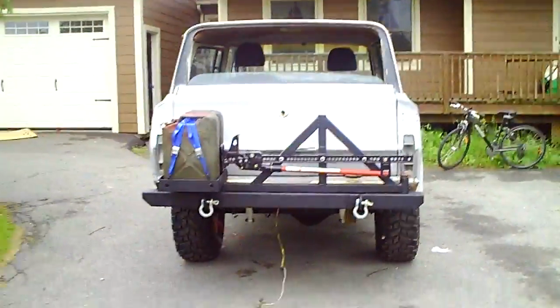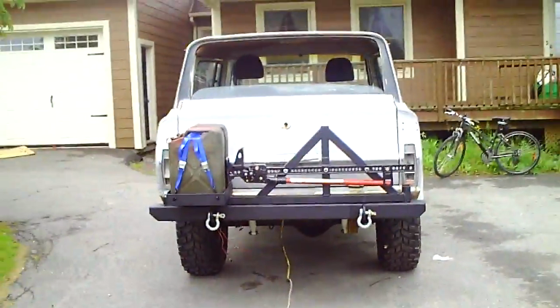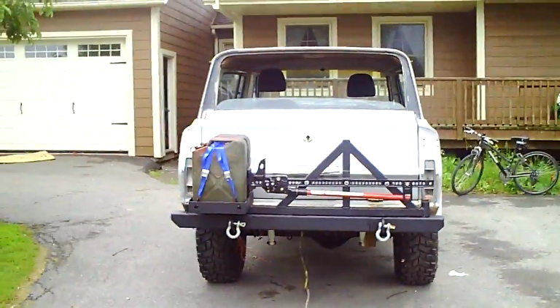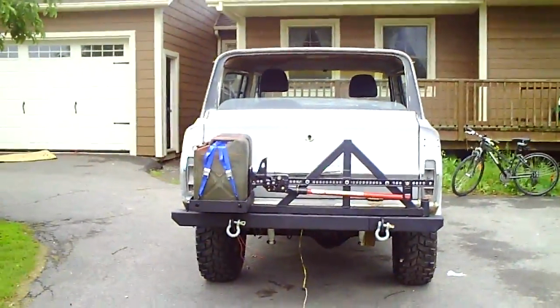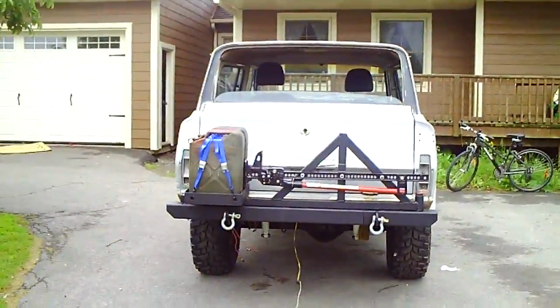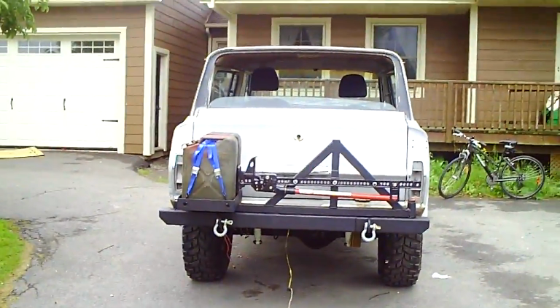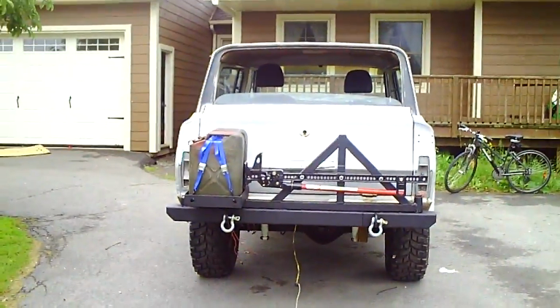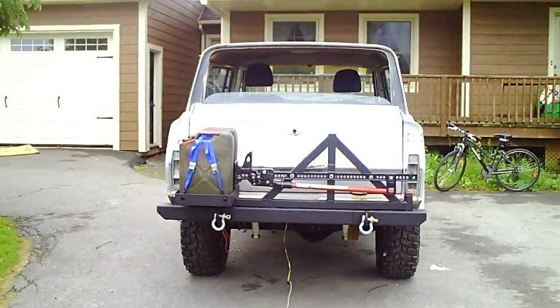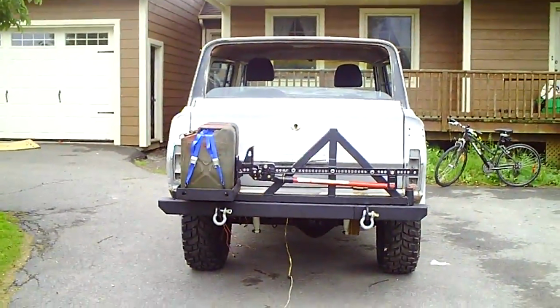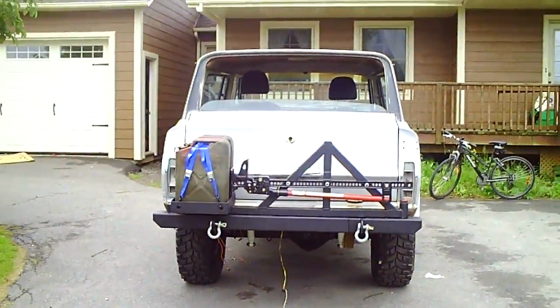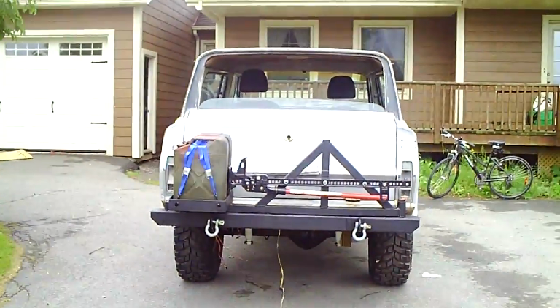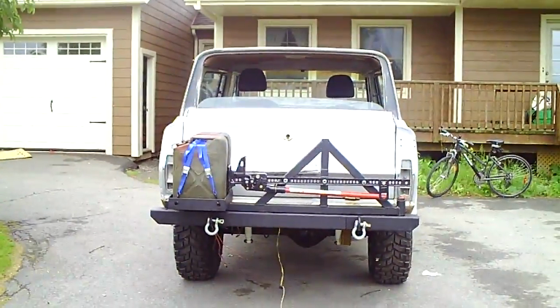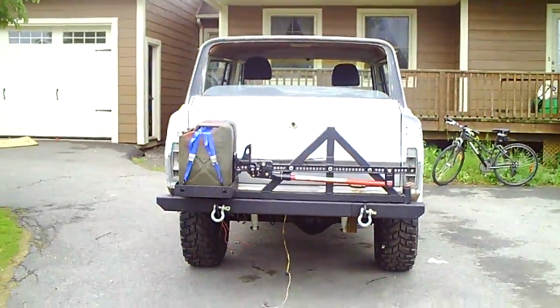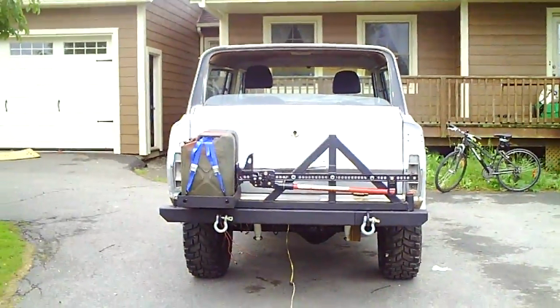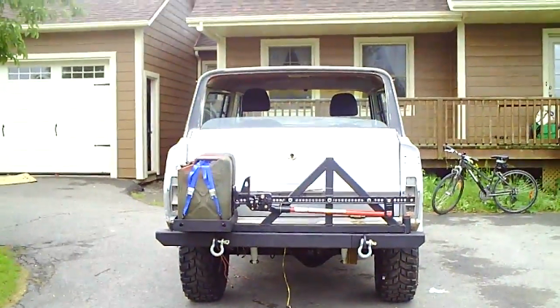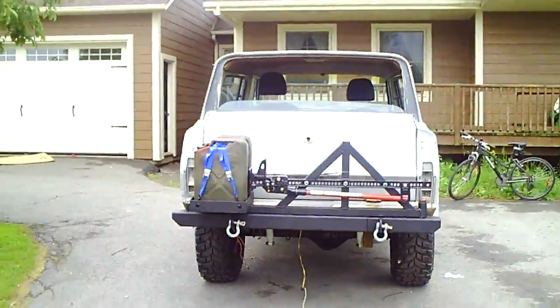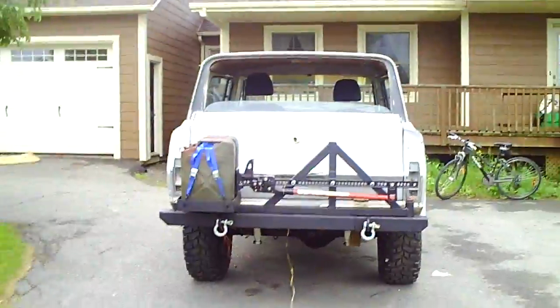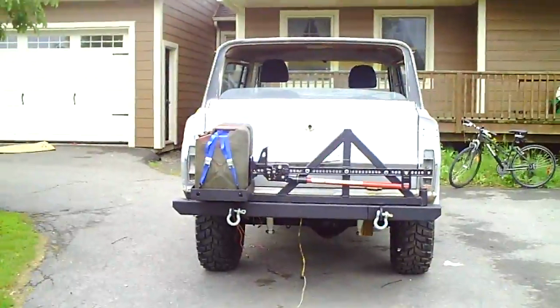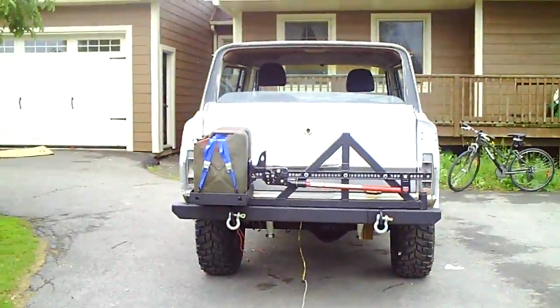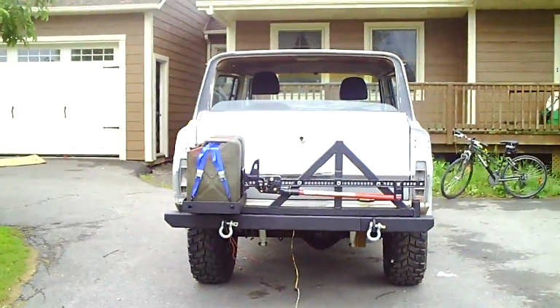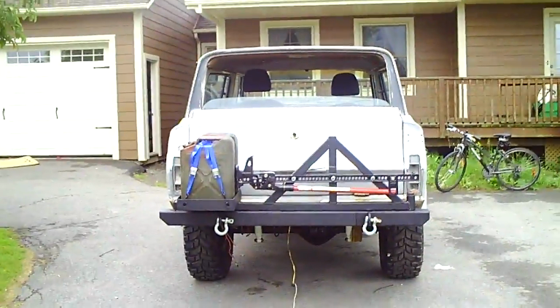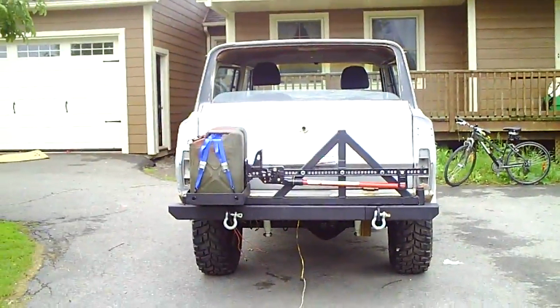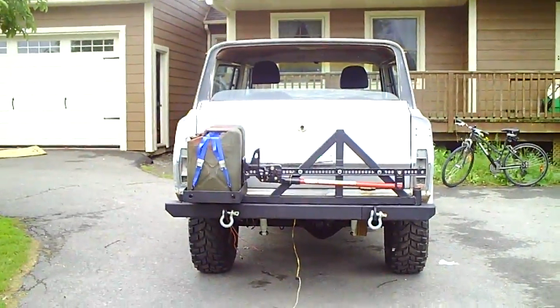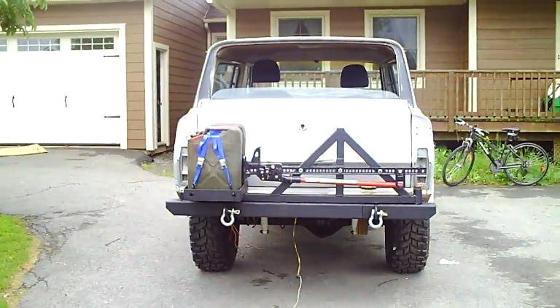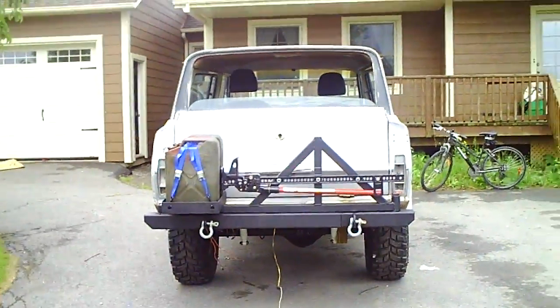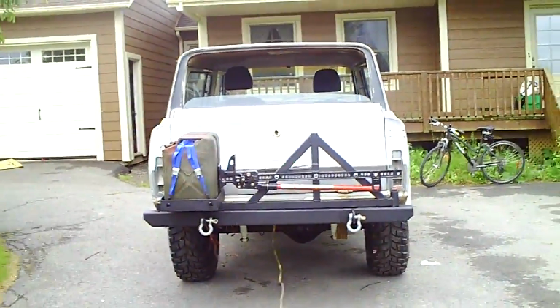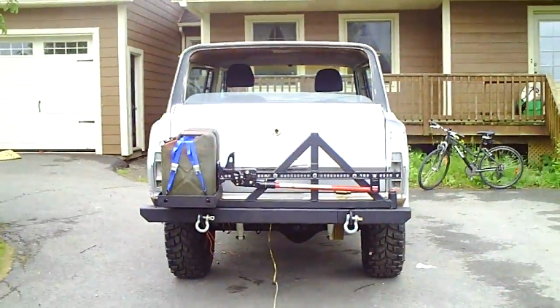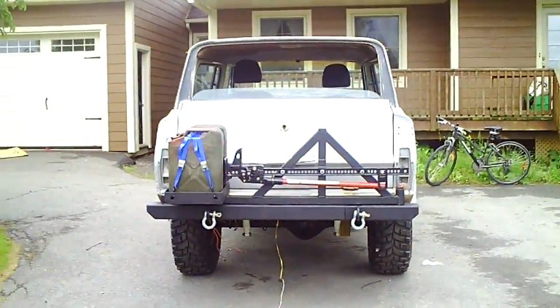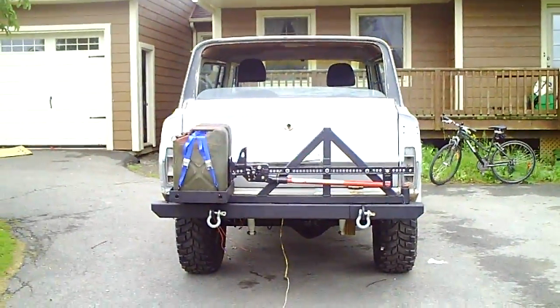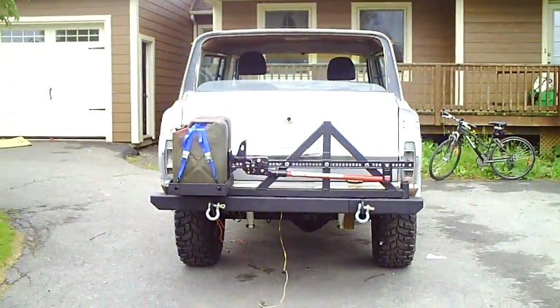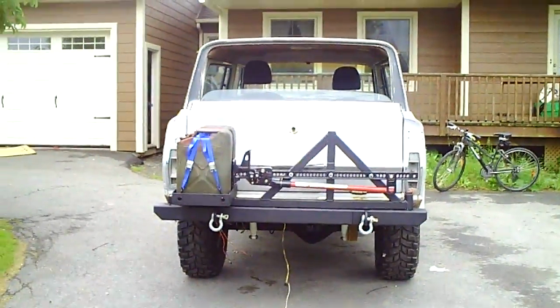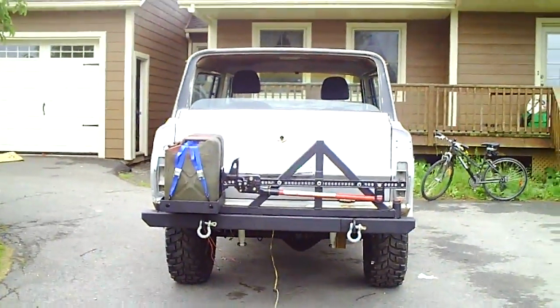It's about 80% complete right now. There's the rear bumper and swing-out with the jerry can holder and the high-lift jack mounted on.